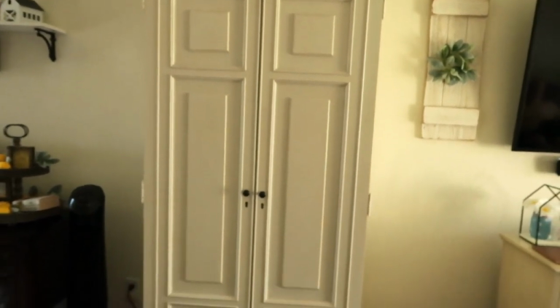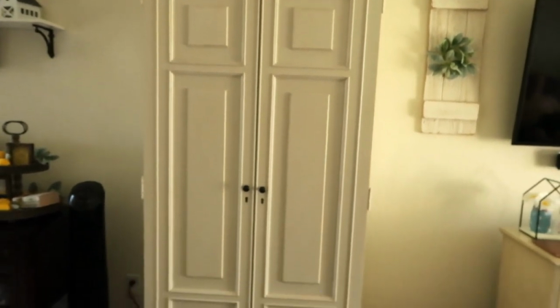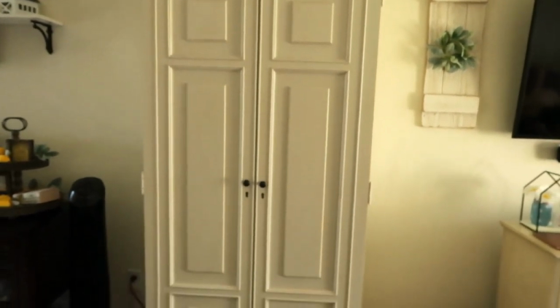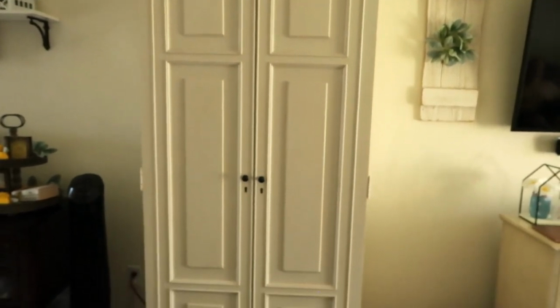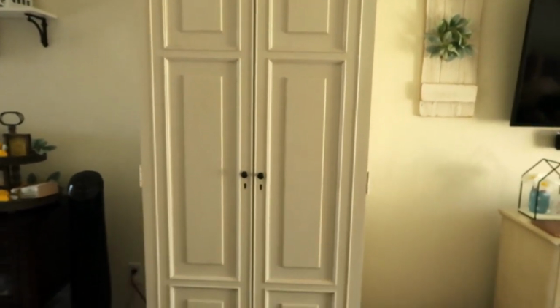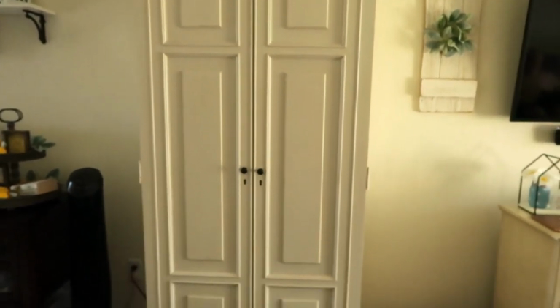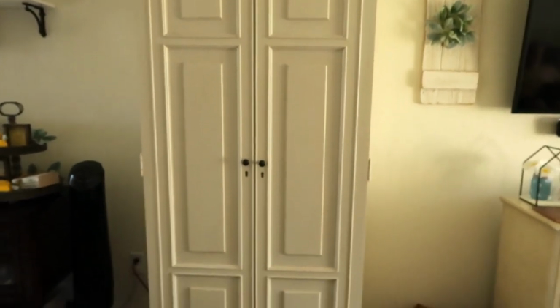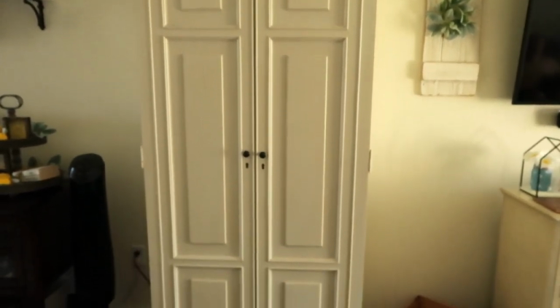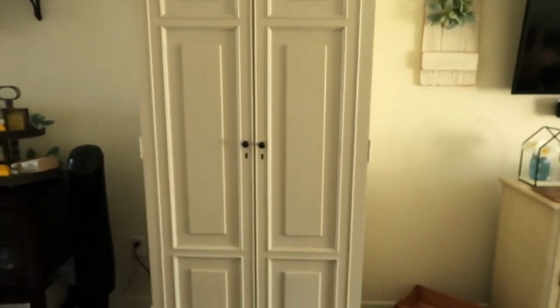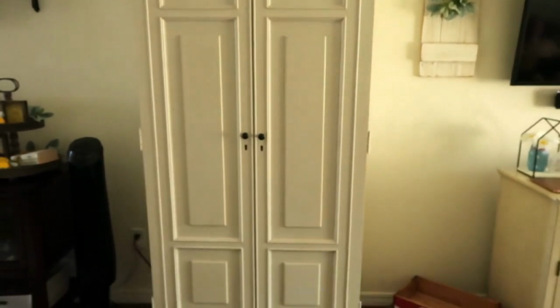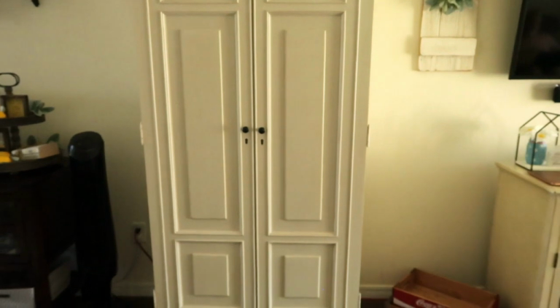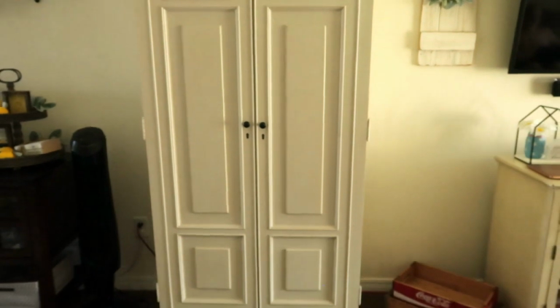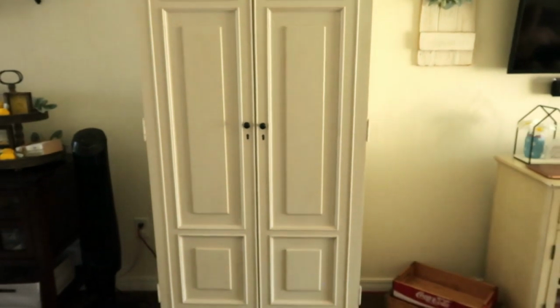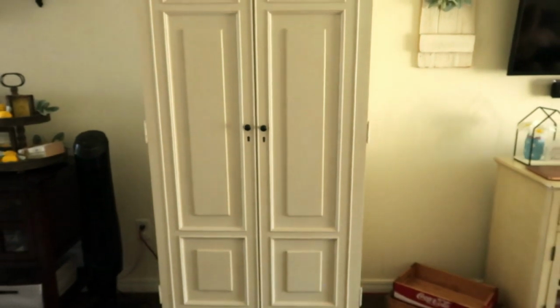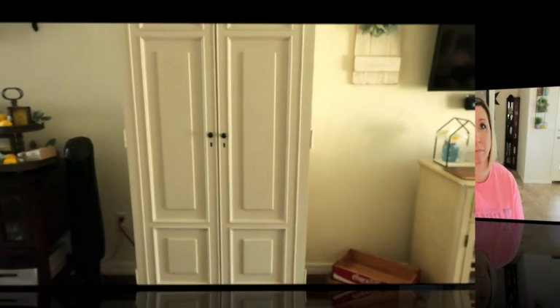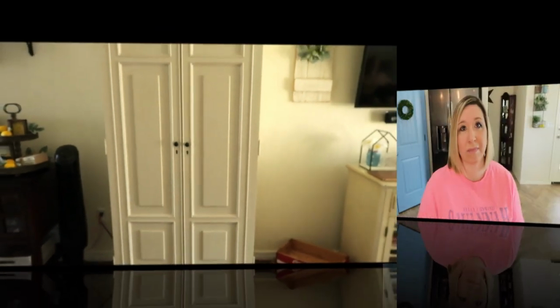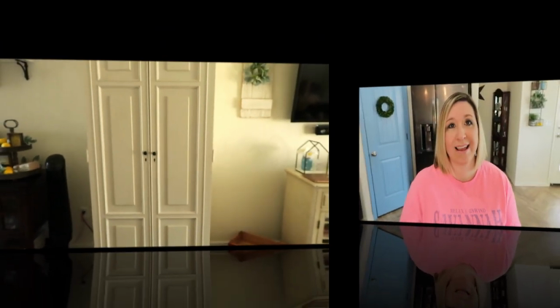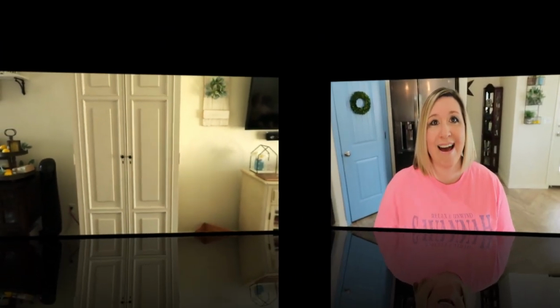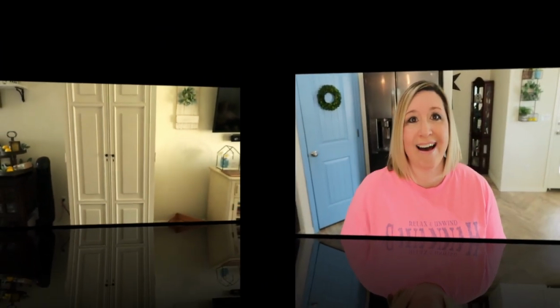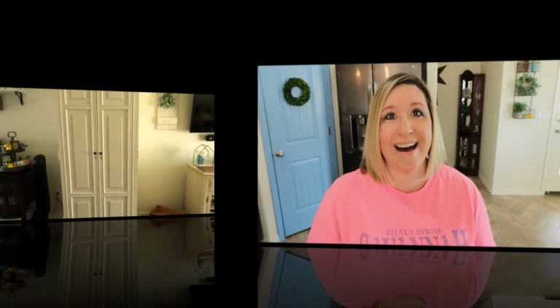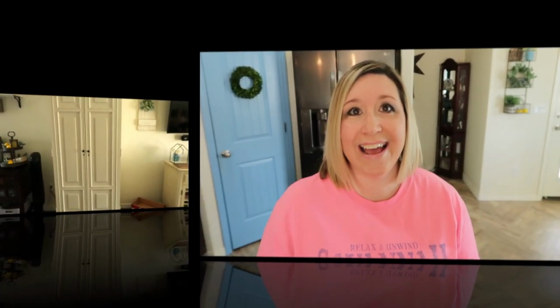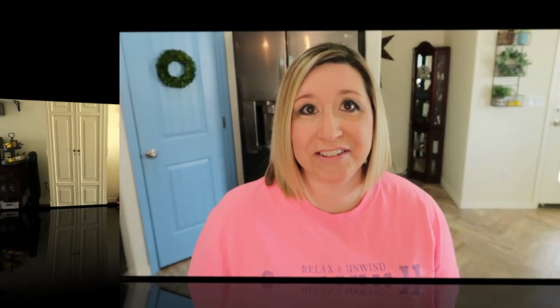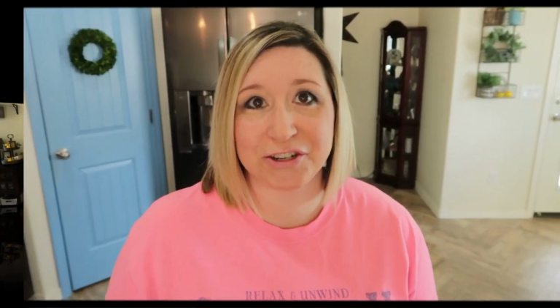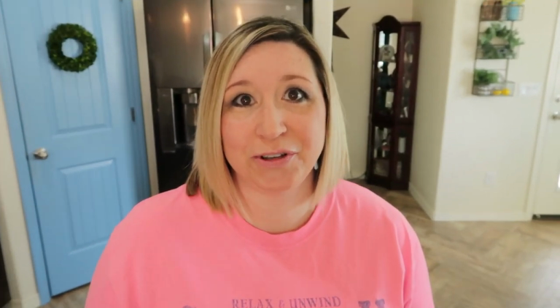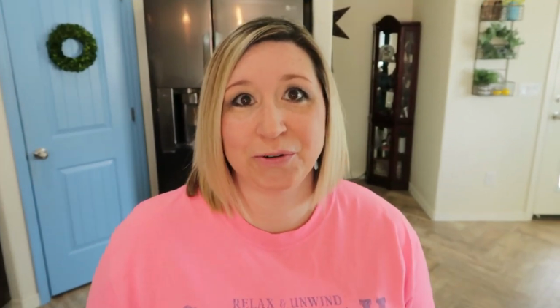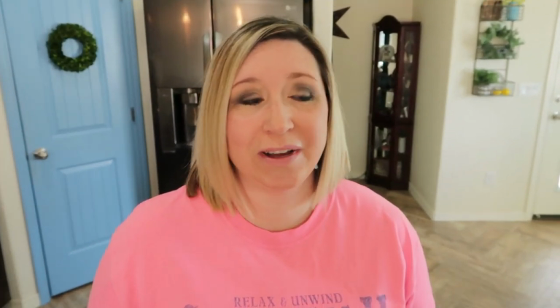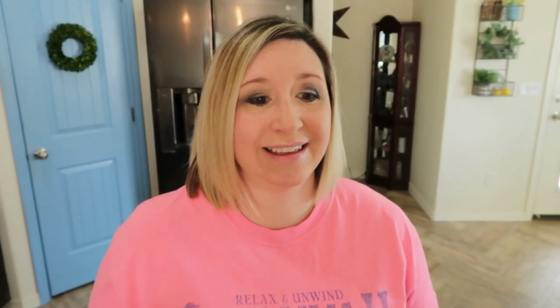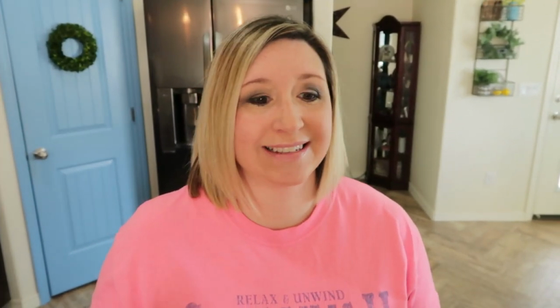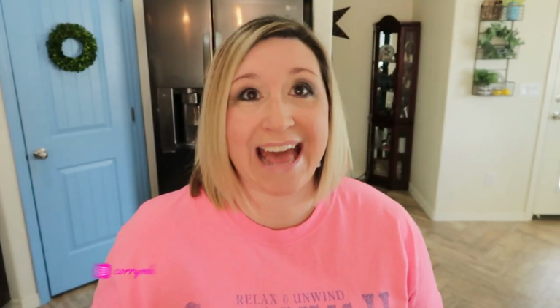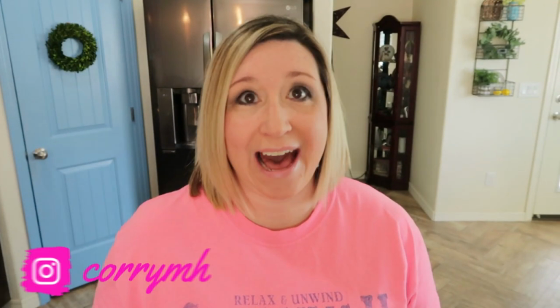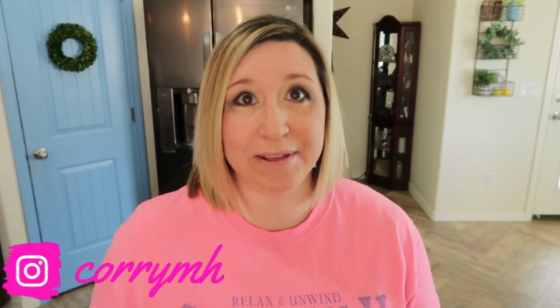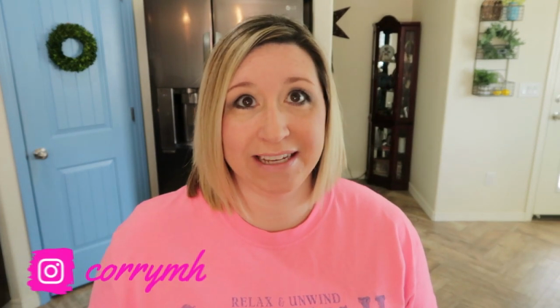I was telling Jason last night that I cannot wait to start decorating this cabinet for the fall season. I already have some things in mind.